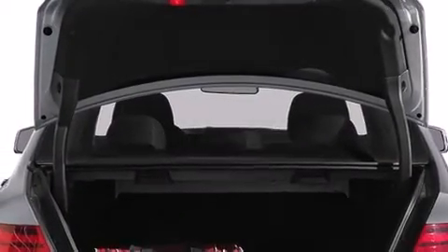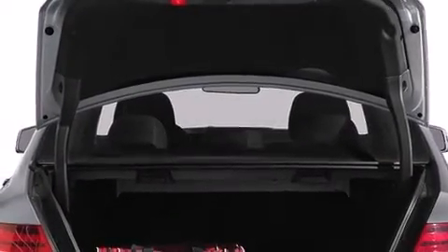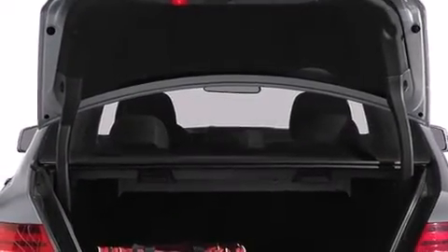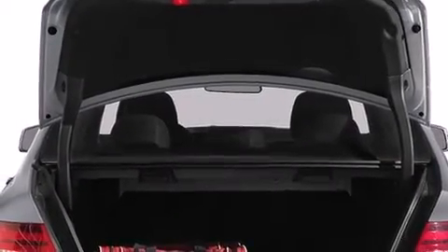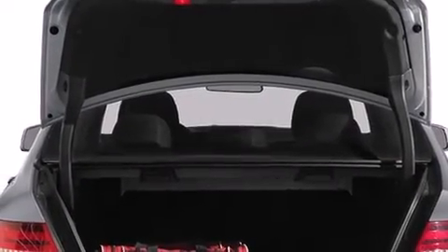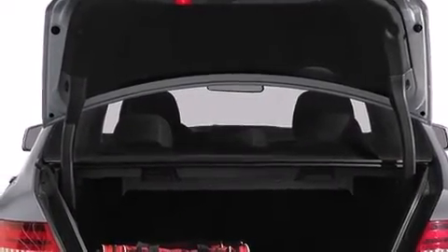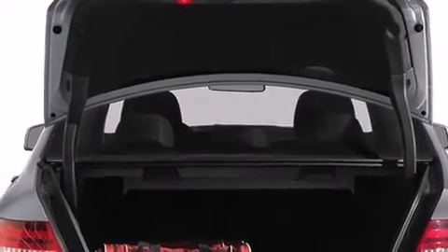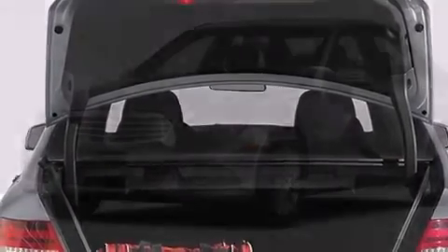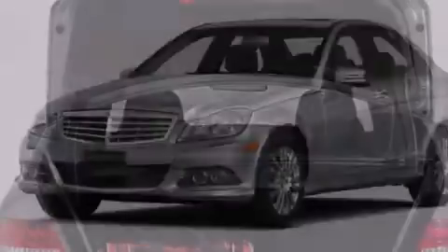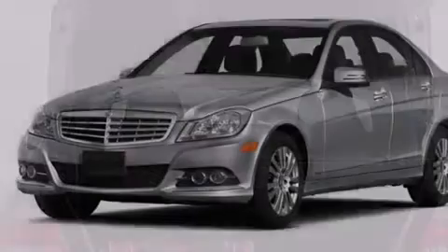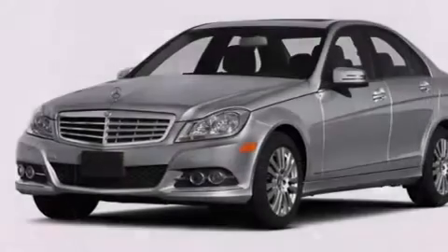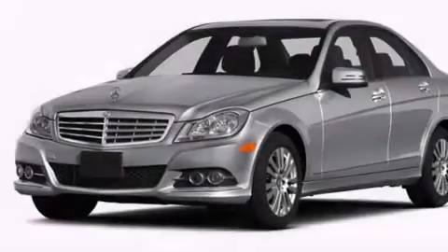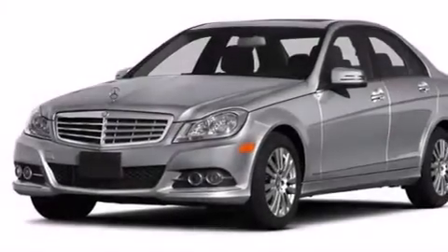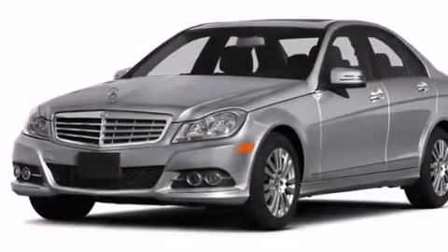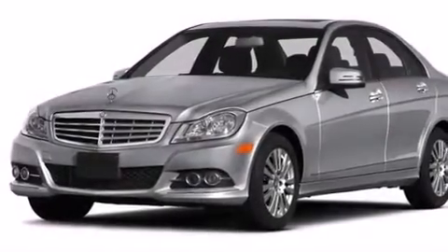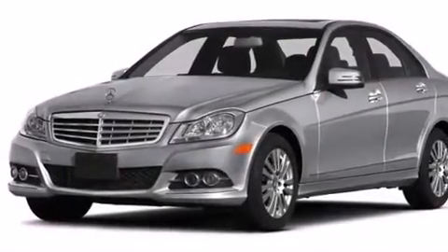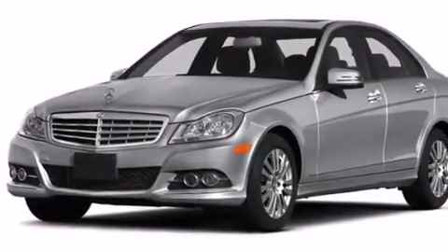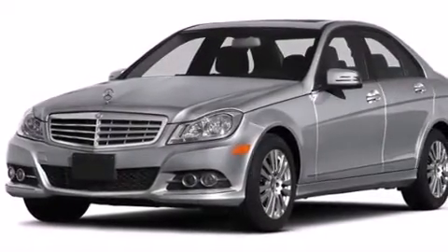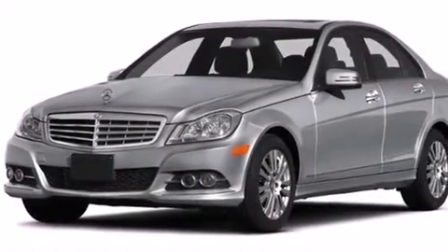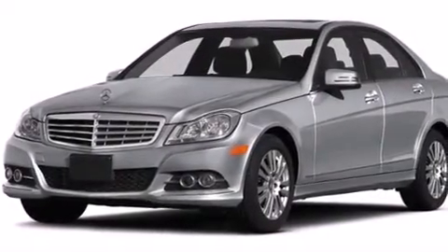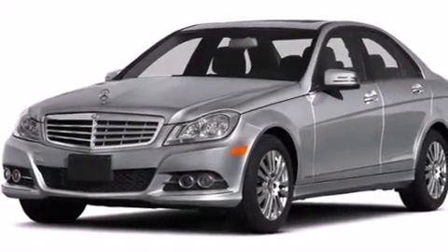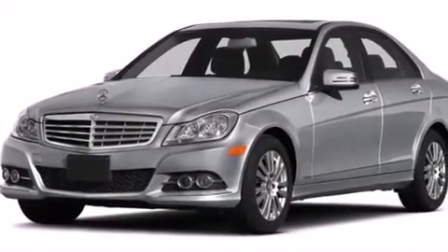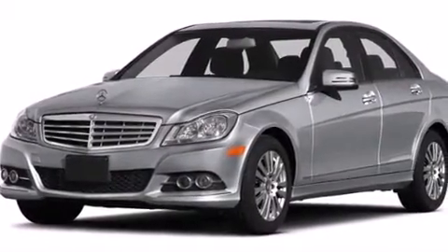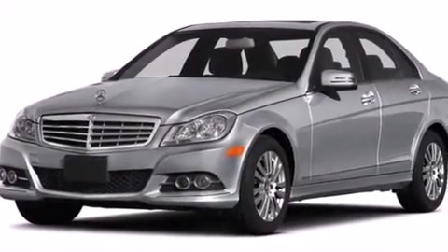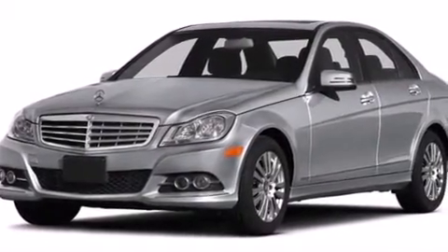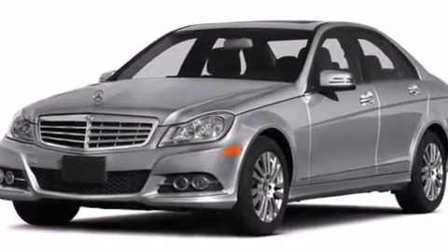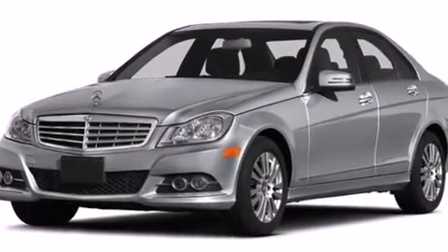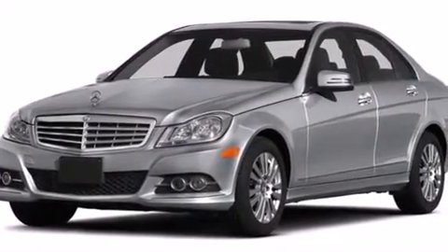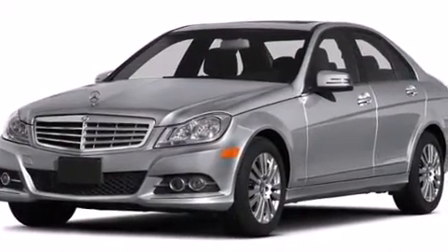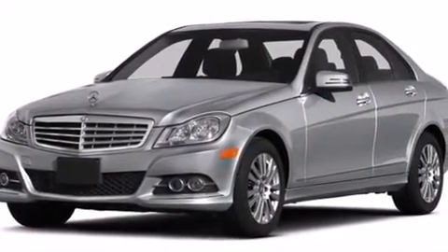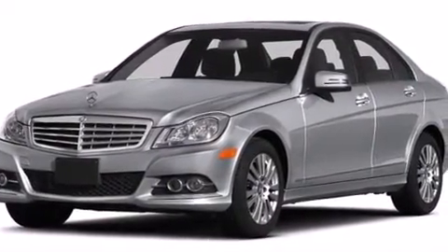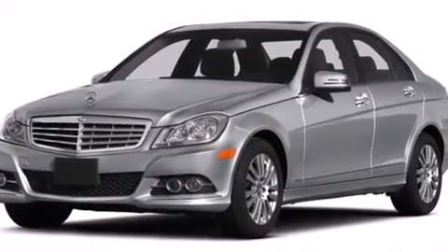Front and rear floor mats, 12-volt power outlets, a passenger side airbag, and air conditioning.